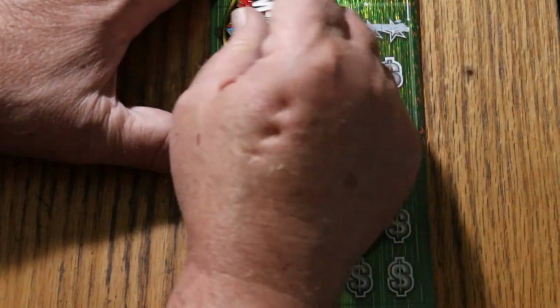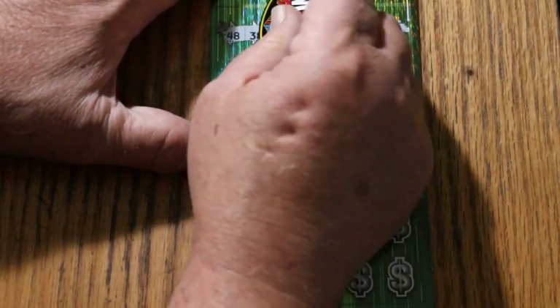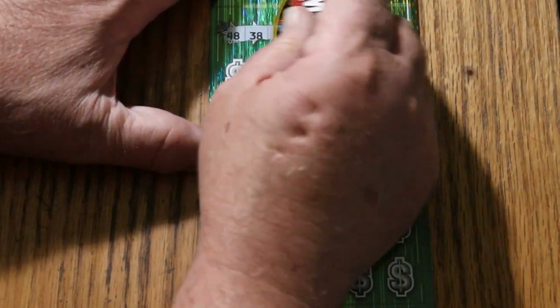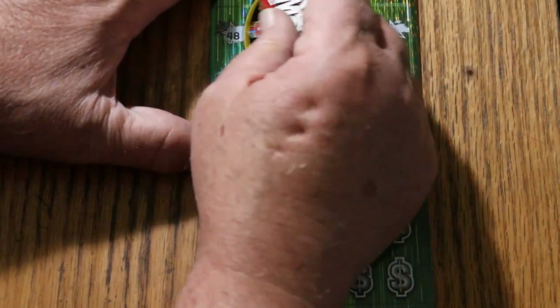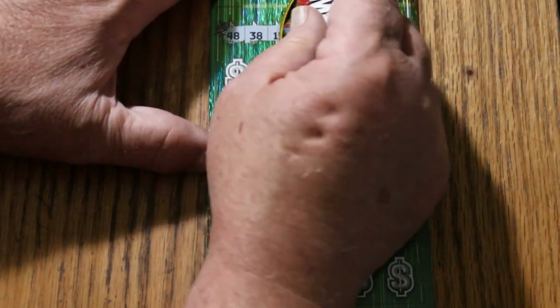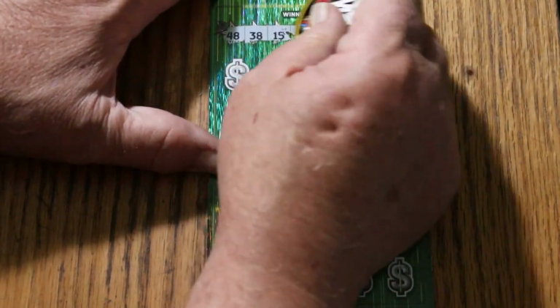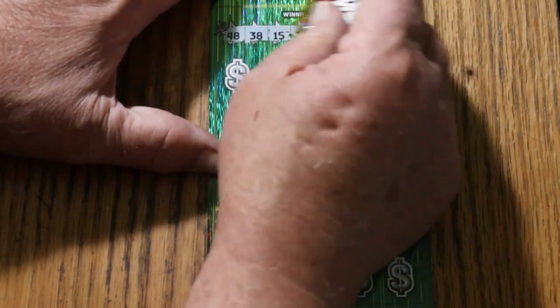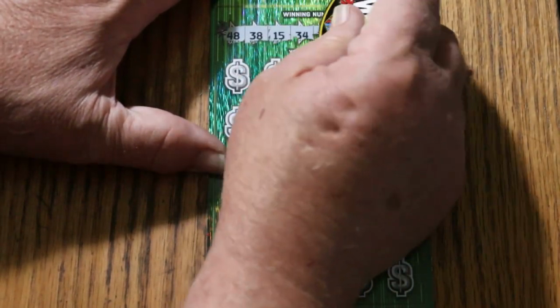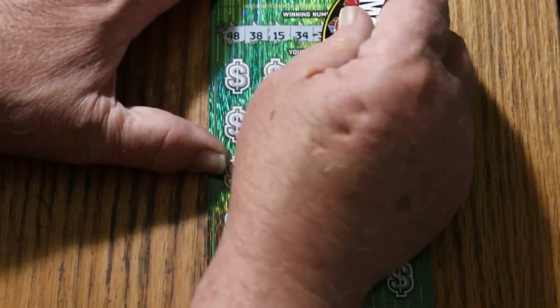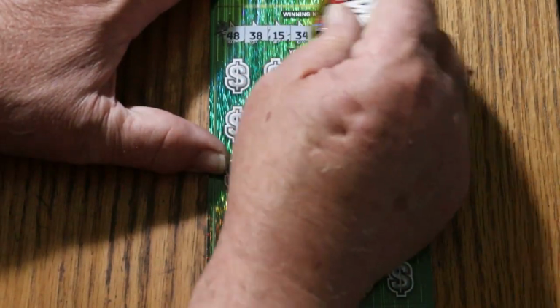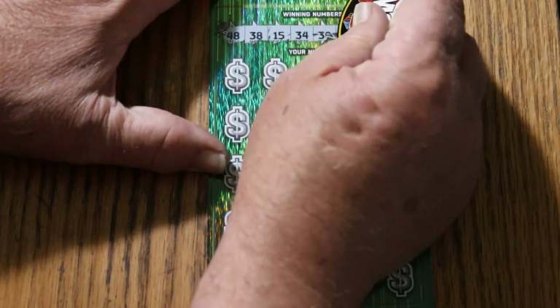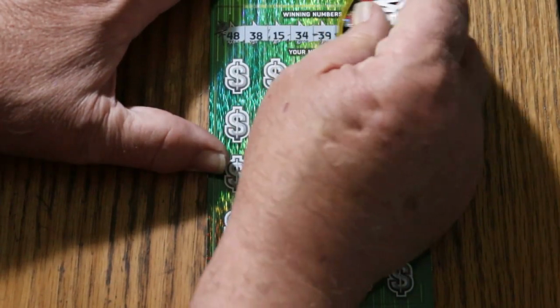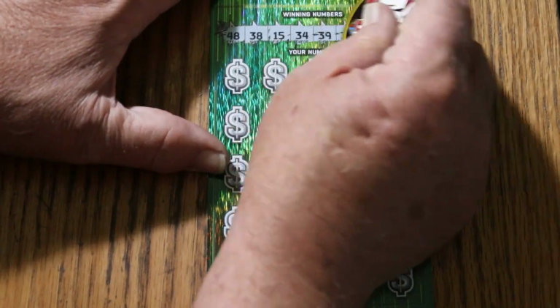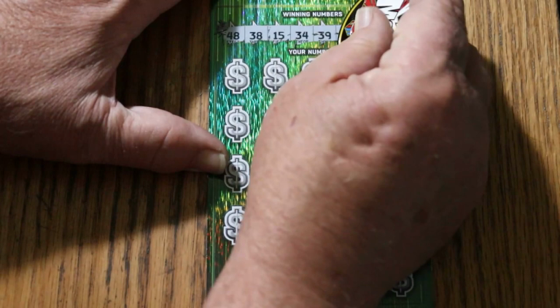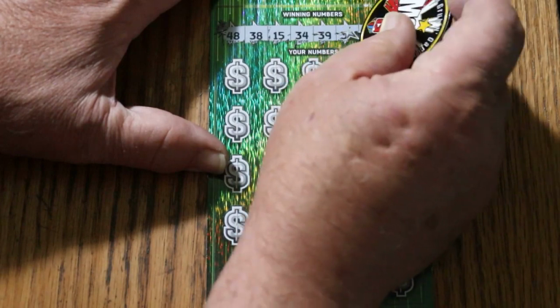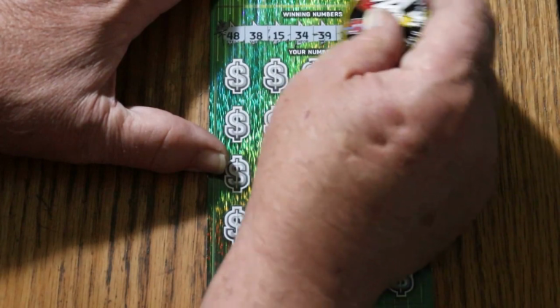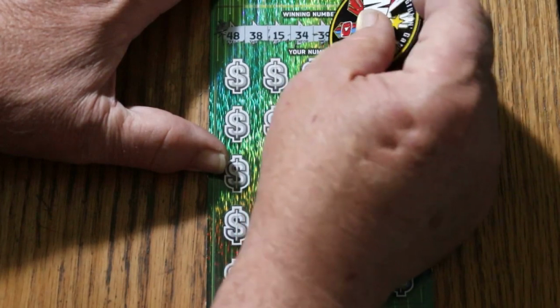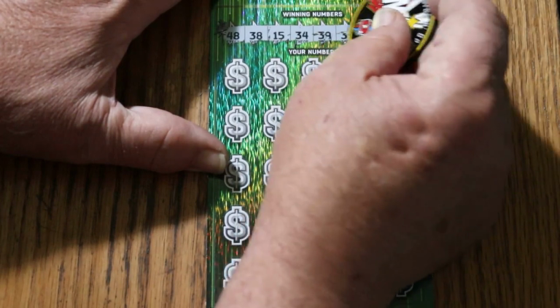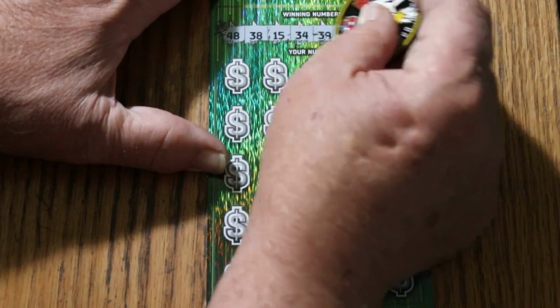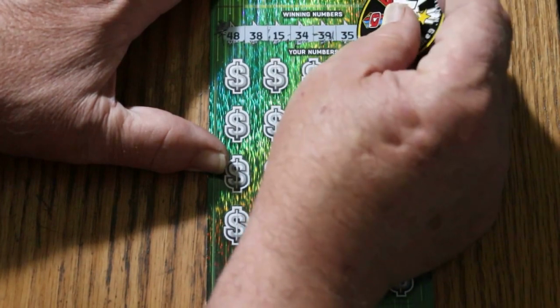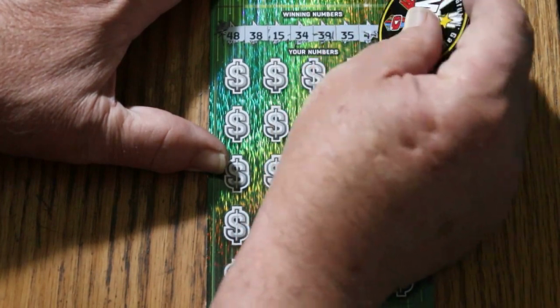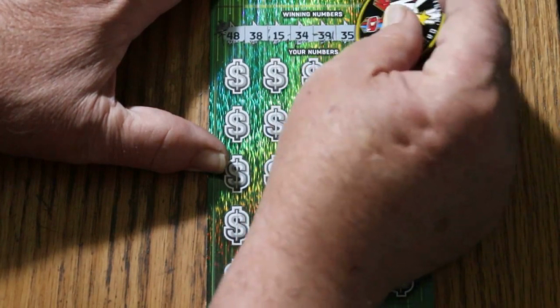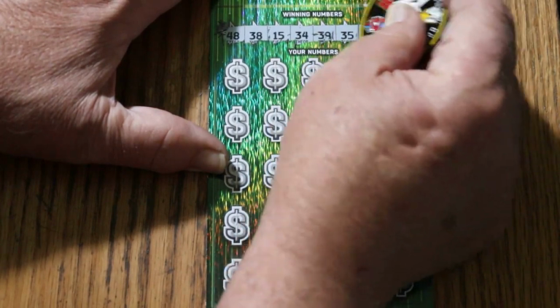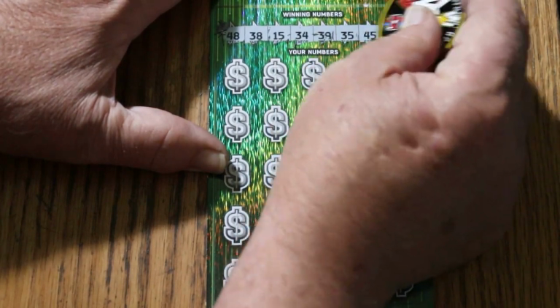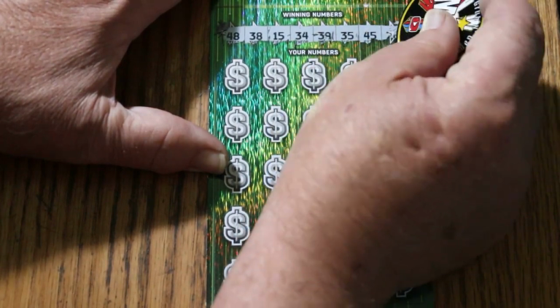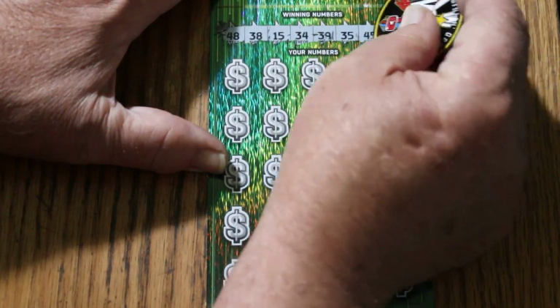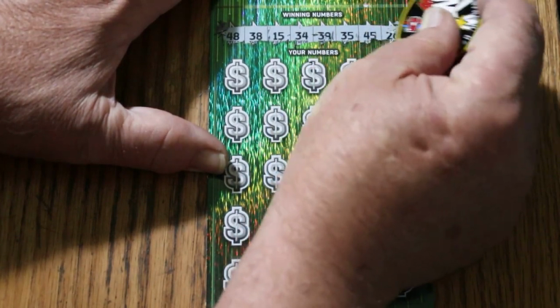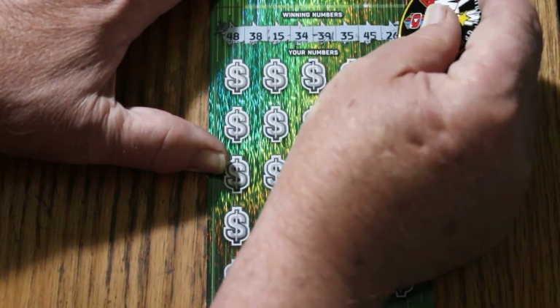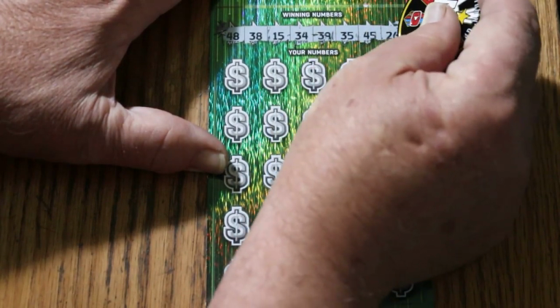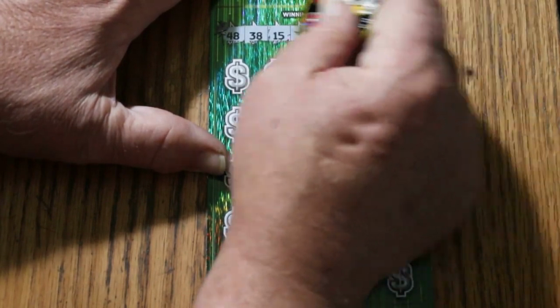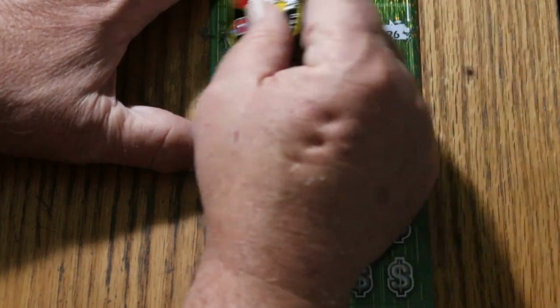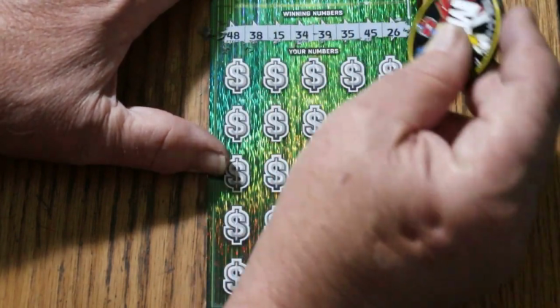48, 38, my number 15, 34, 39, 35, 45, and 26.